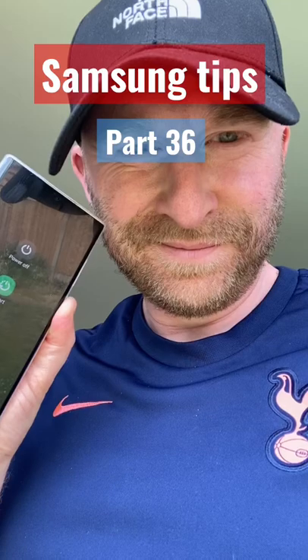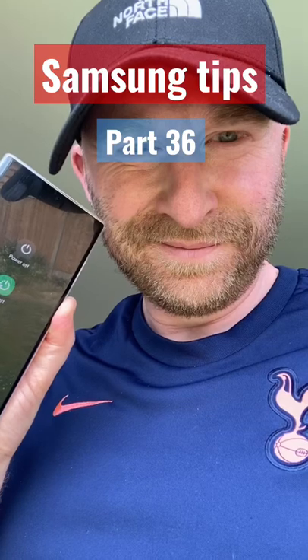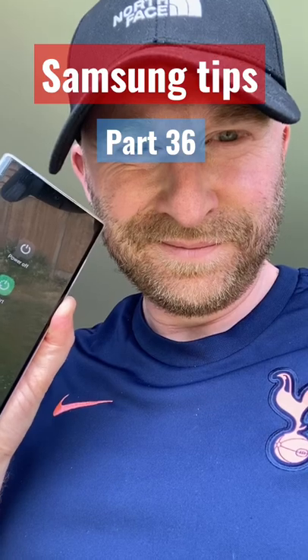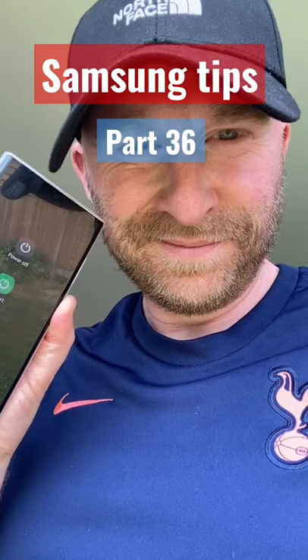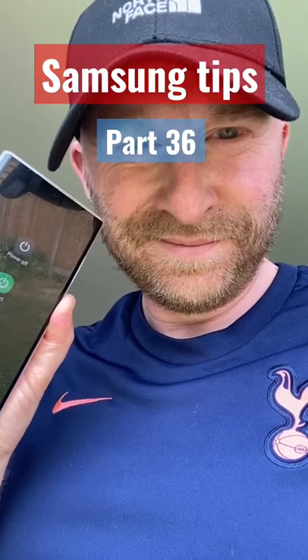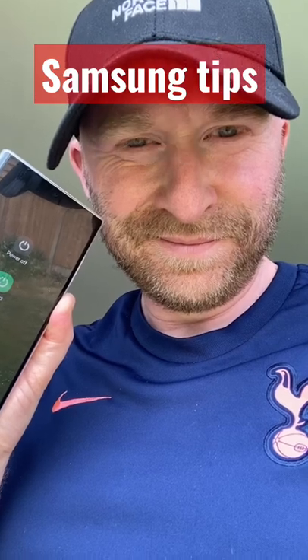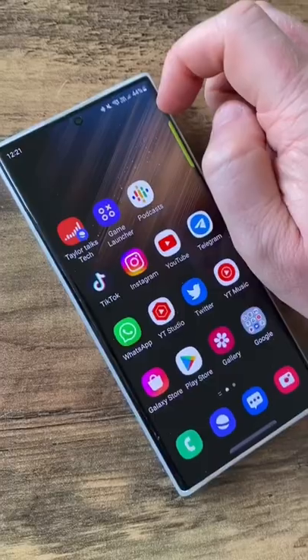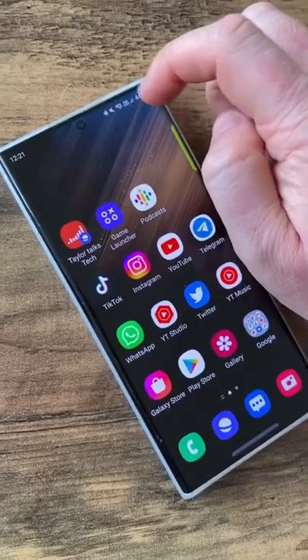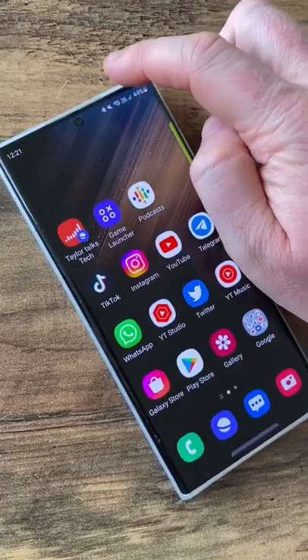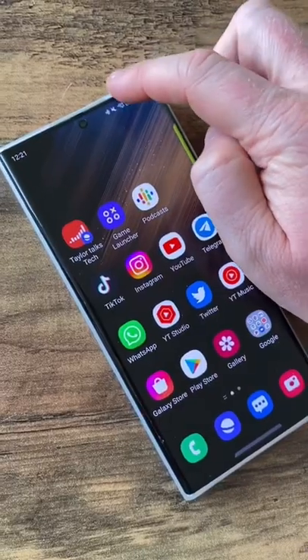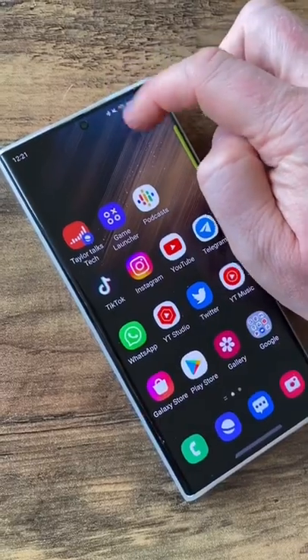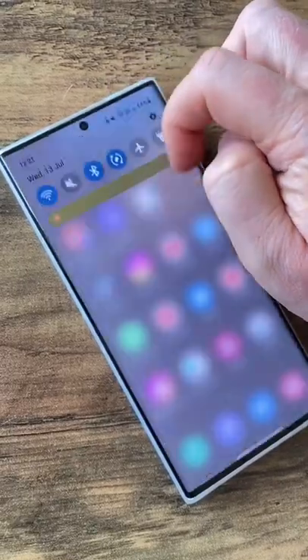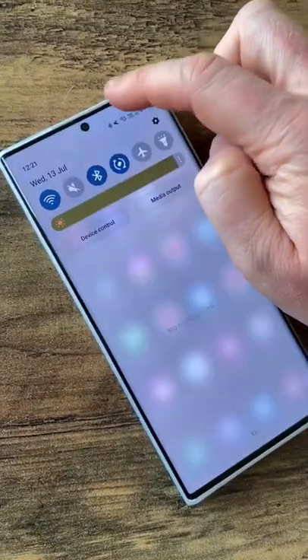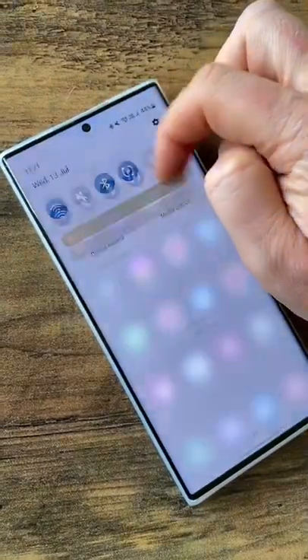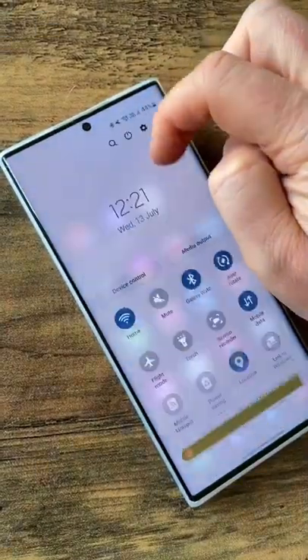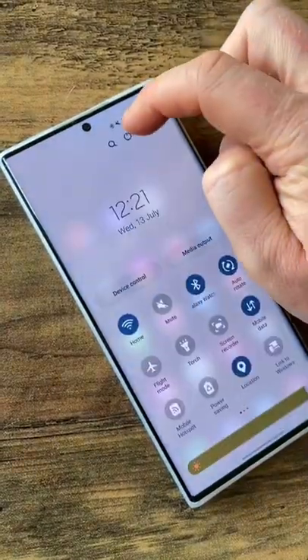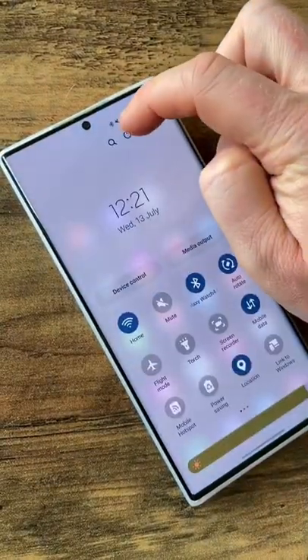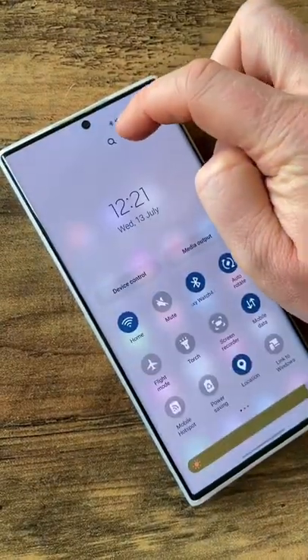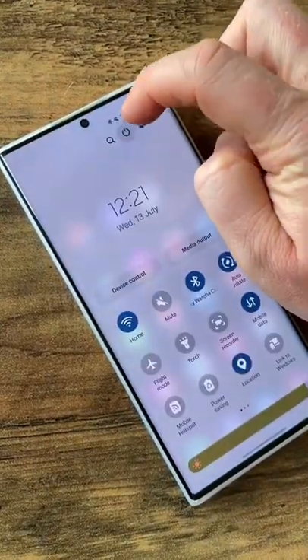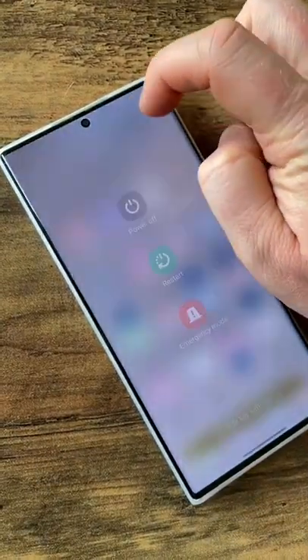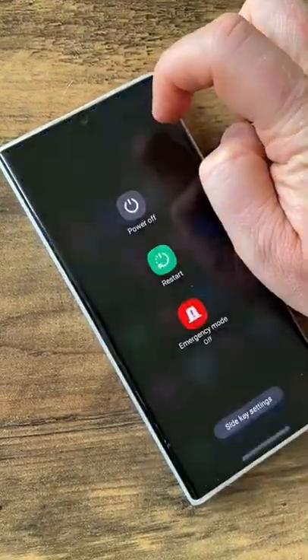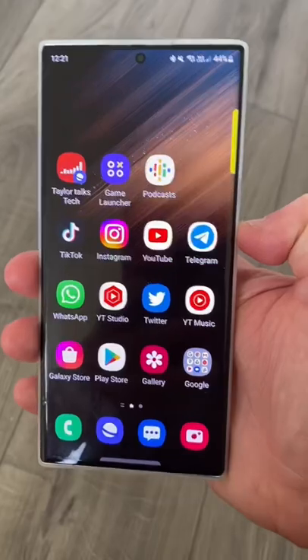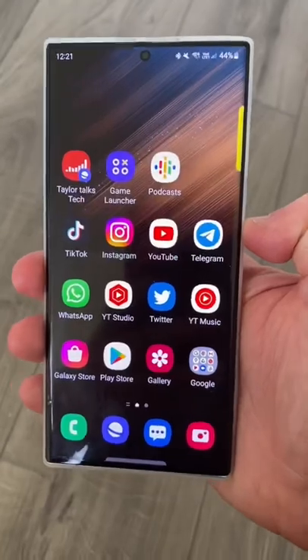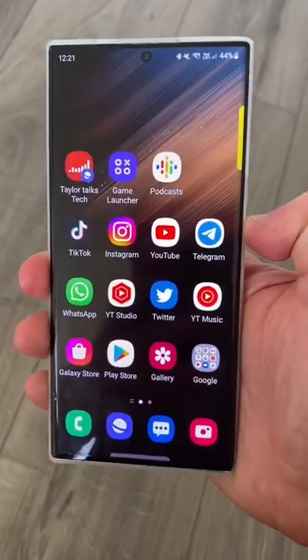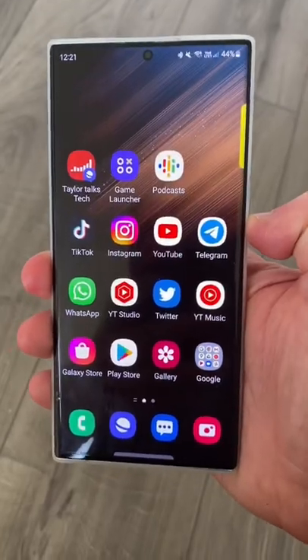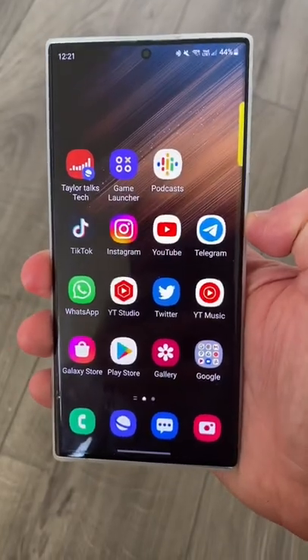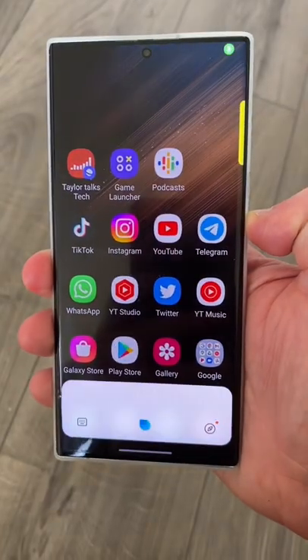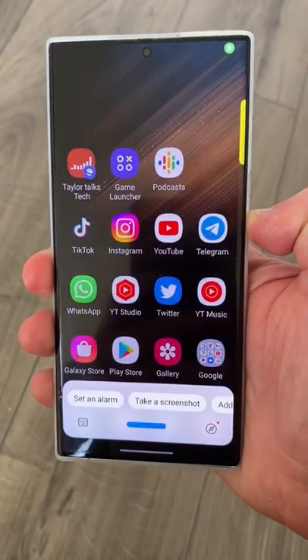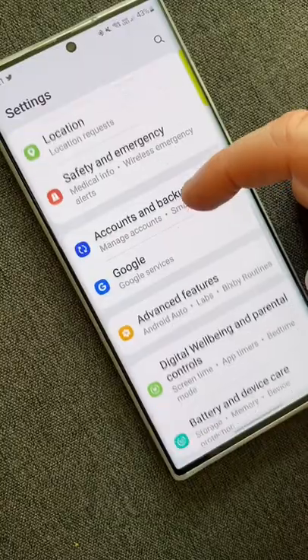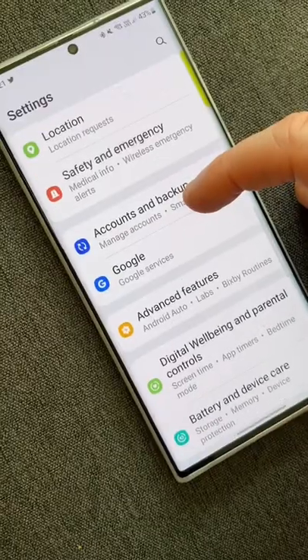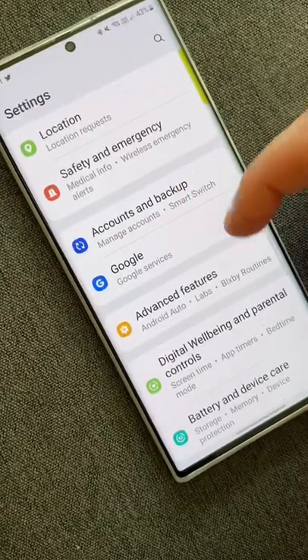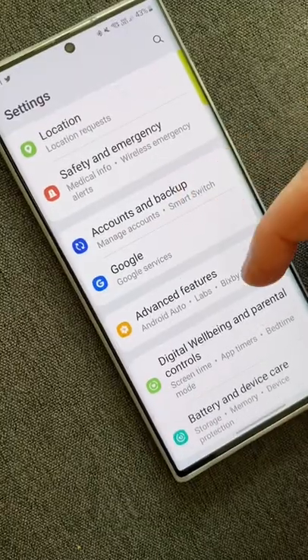Samsung tip part 36. Put your hand up if you never forgave Samsung for making the power button a Bixby button. But have no fear, we can change it.